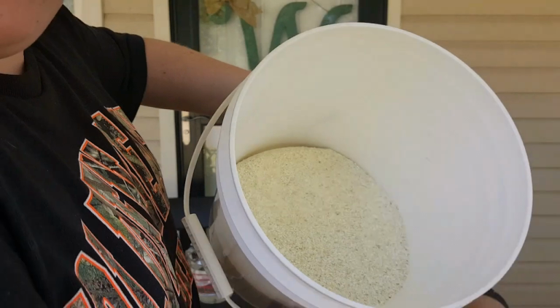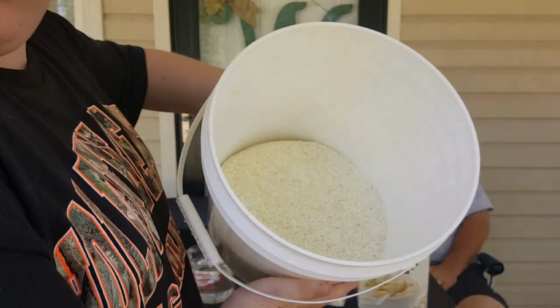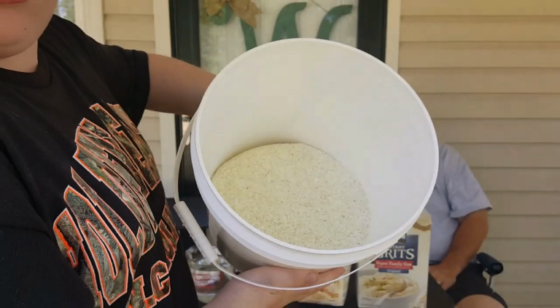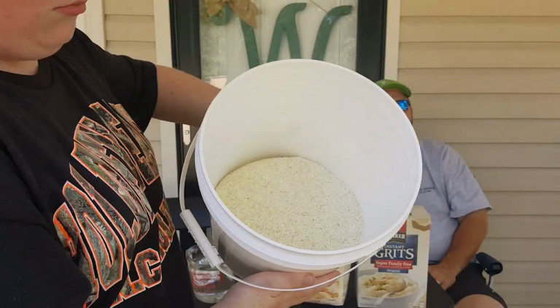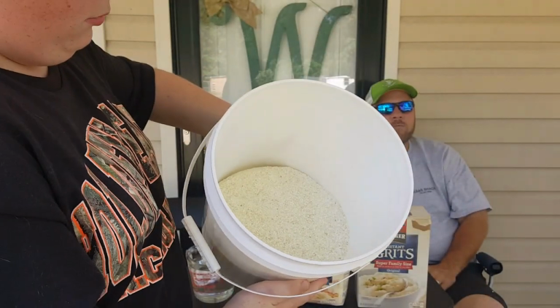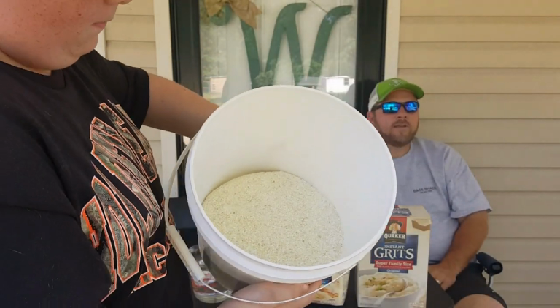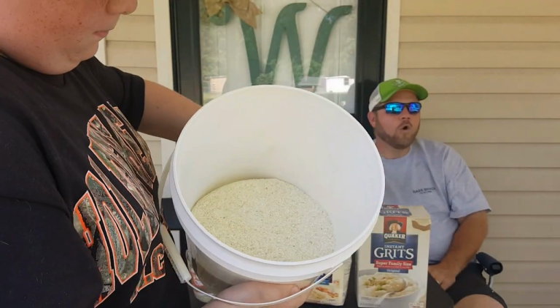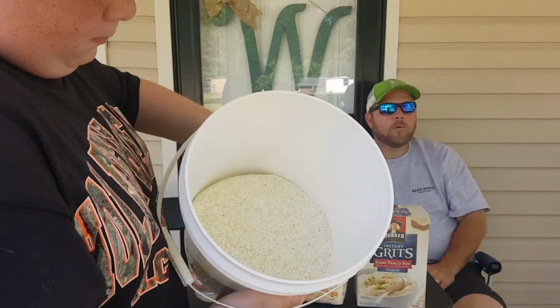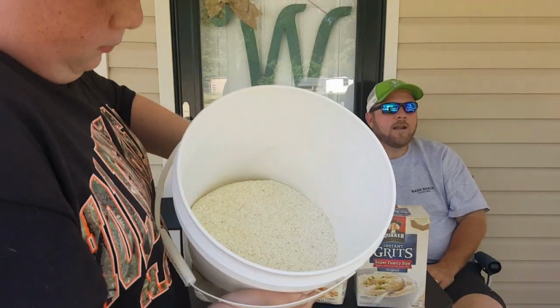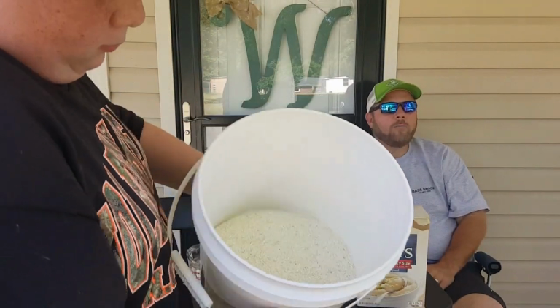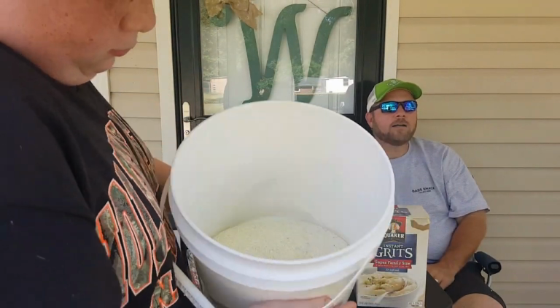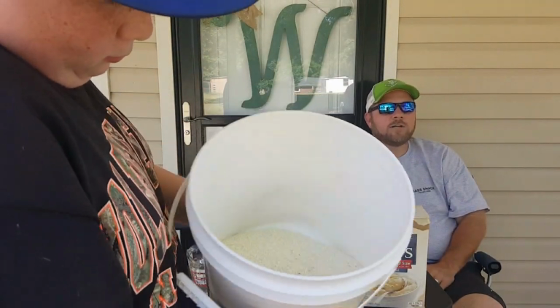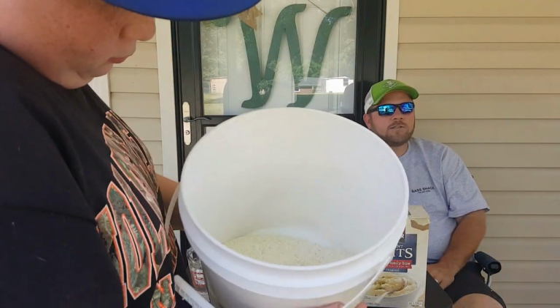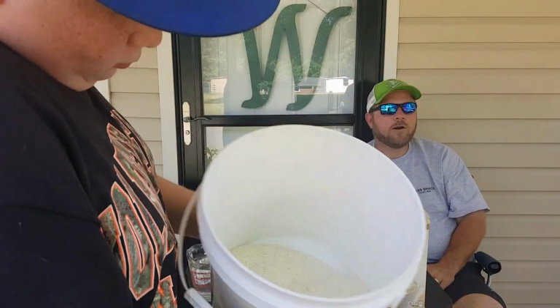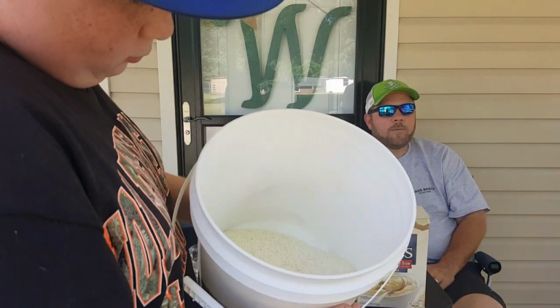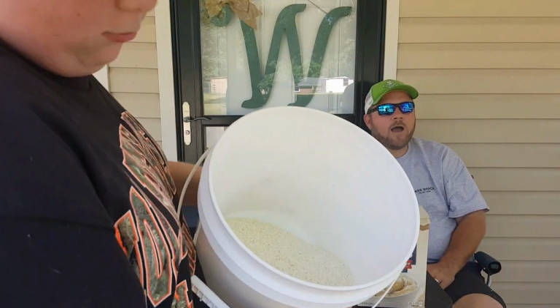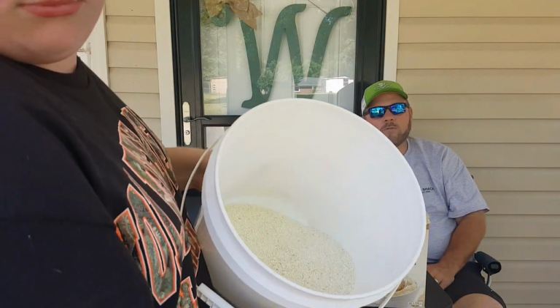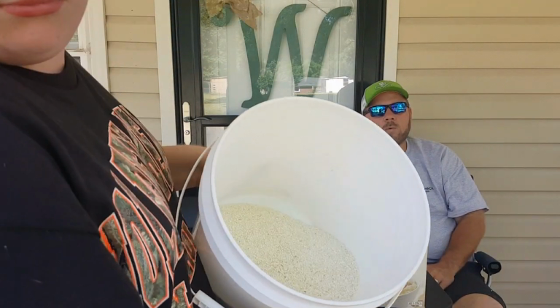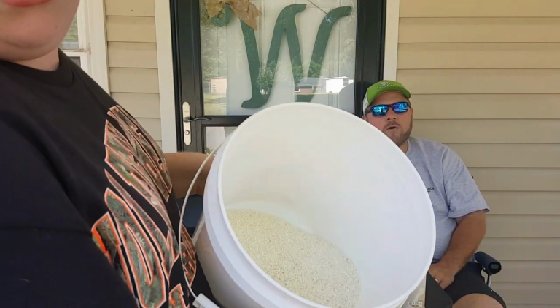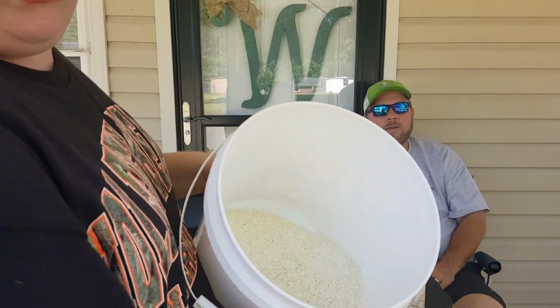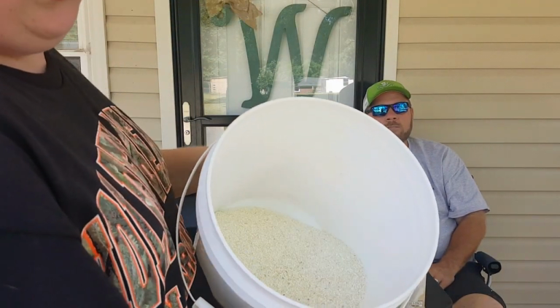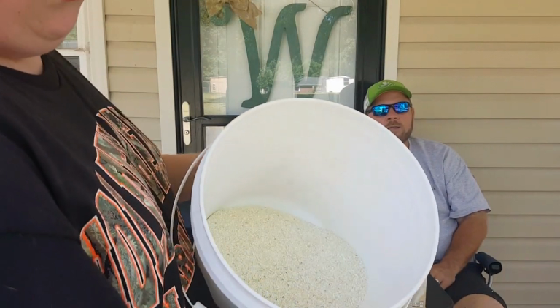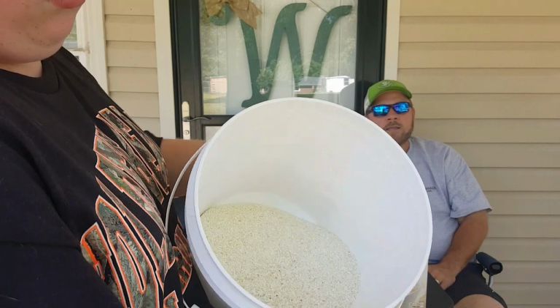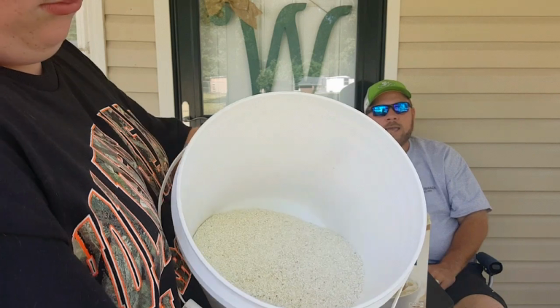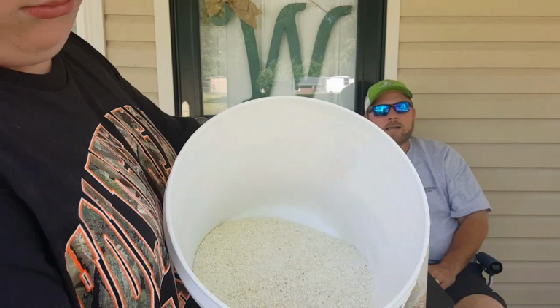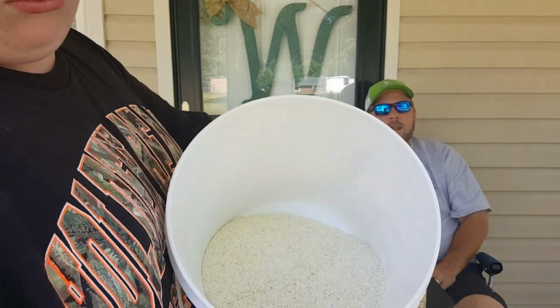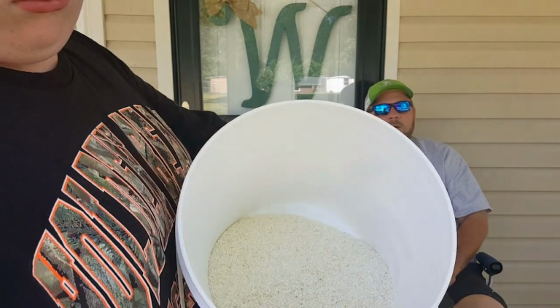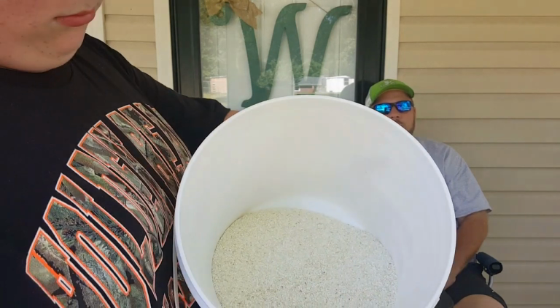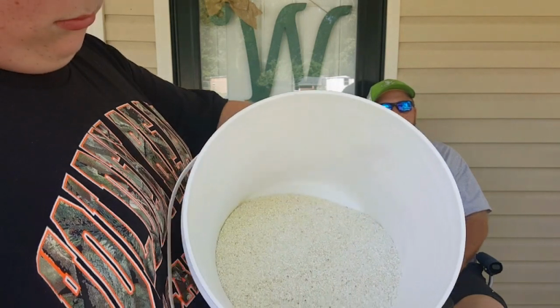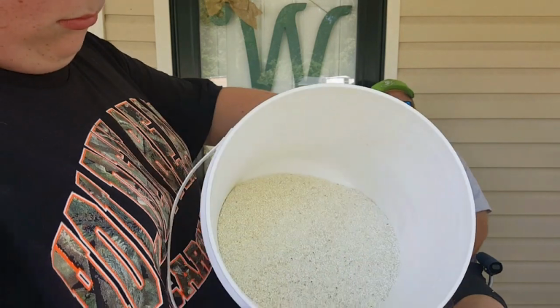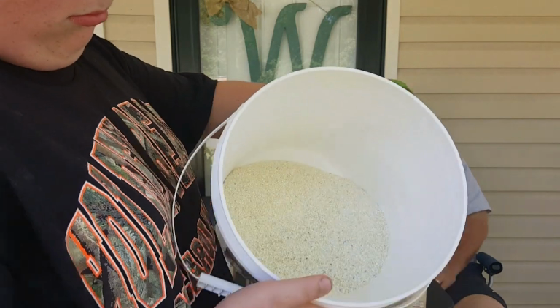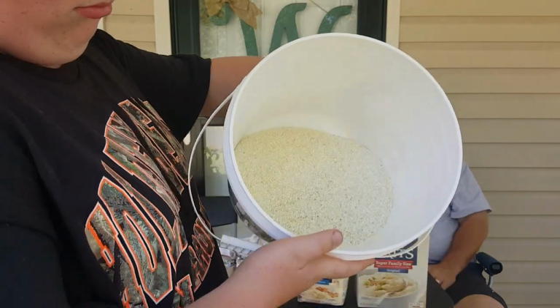We've got them in the bucket. Old Possum's done stirred it up before we went on film, and I've got both the grits mixed up. Now he's going to come over here and get to it.